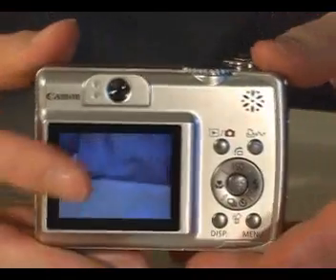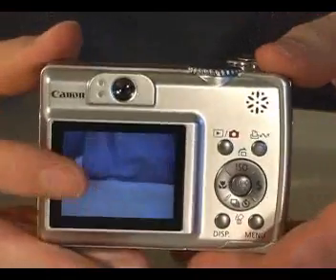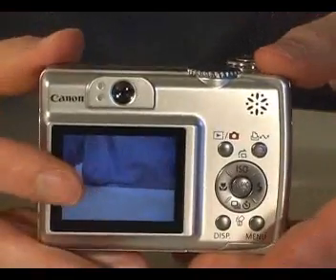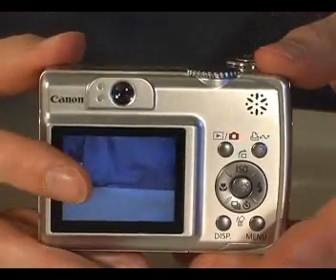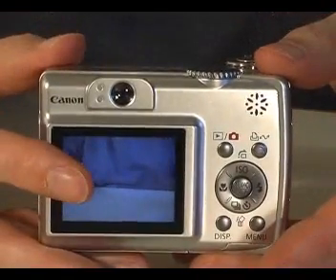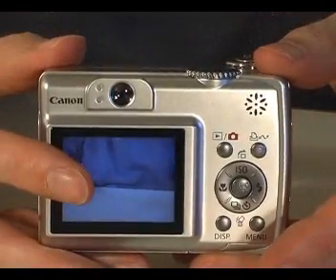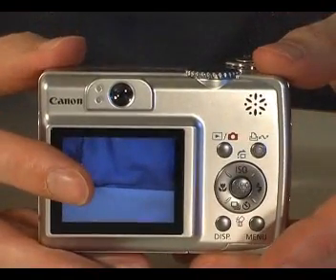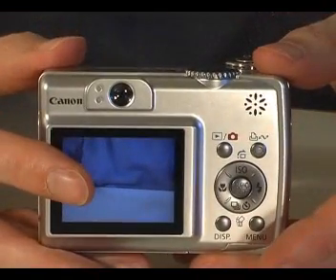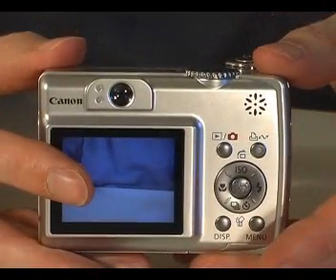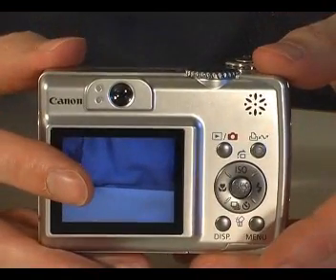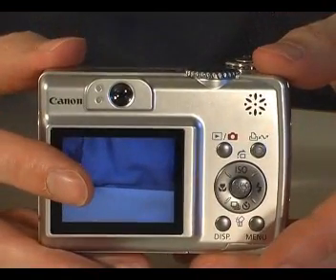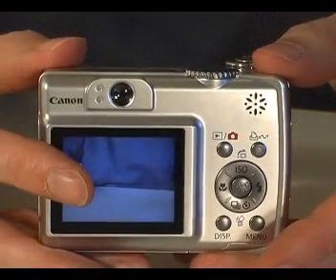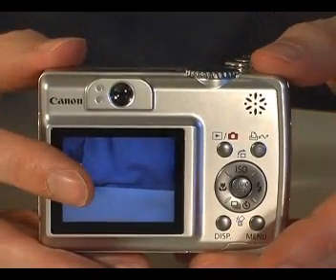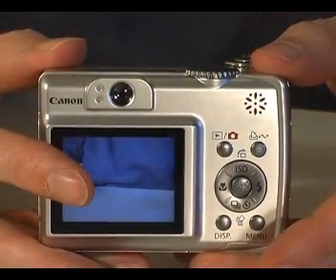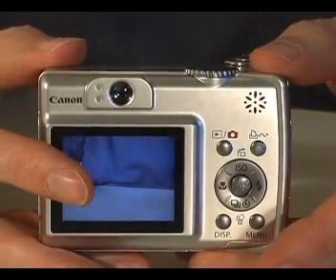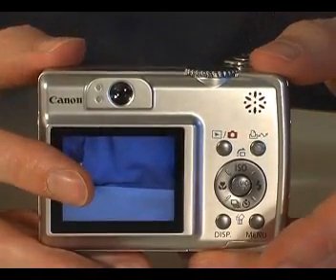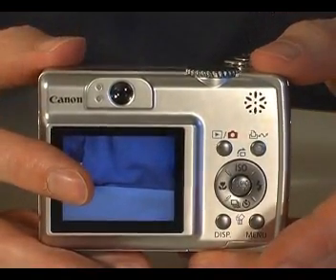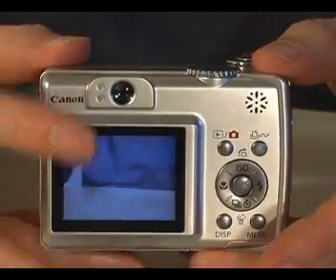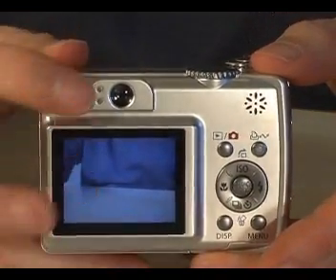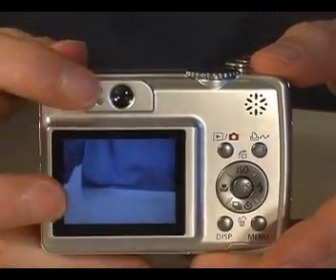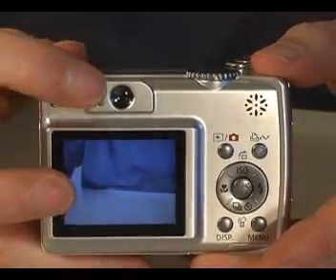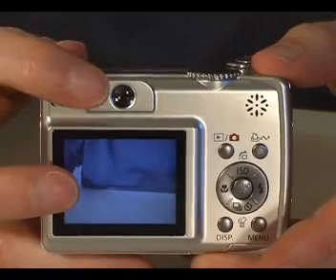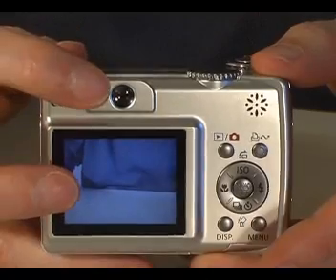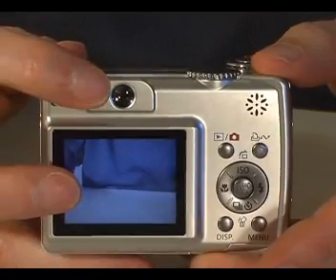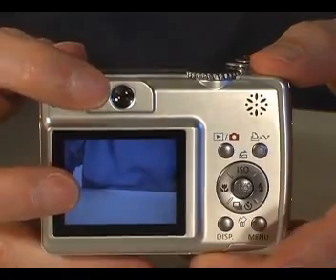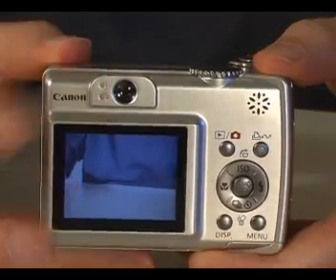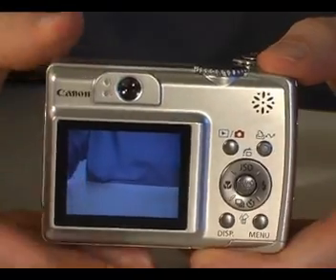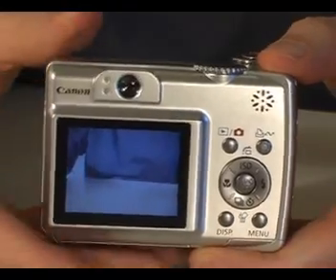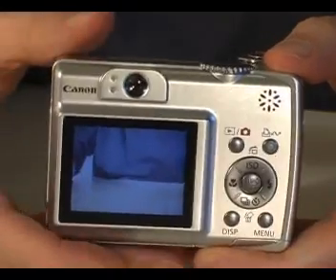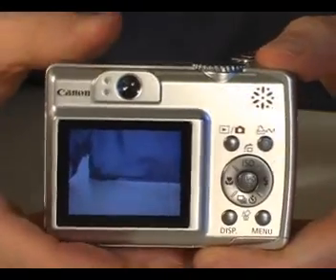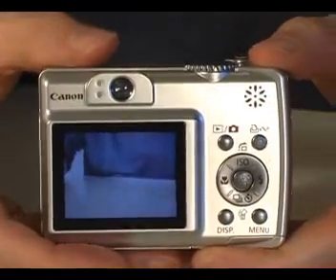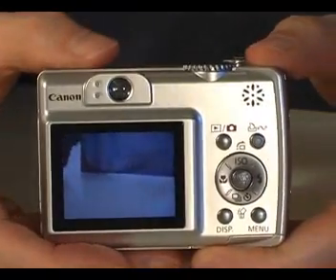On the back of the camera is a 2 inch LCD screen. Sitting above this is an optical viewfinder.